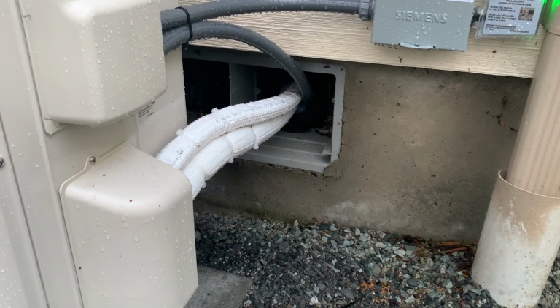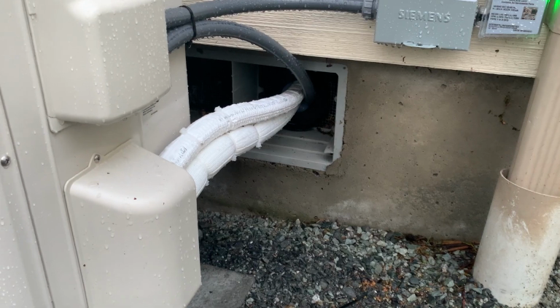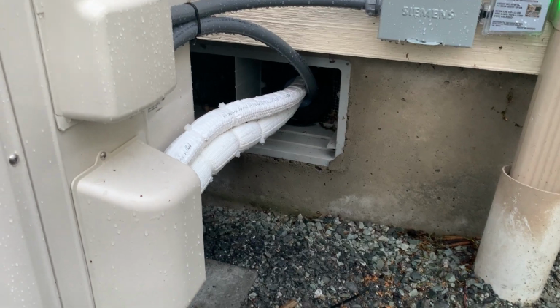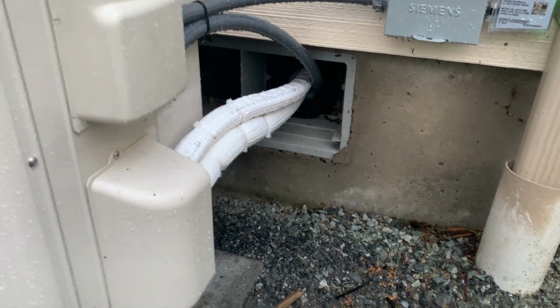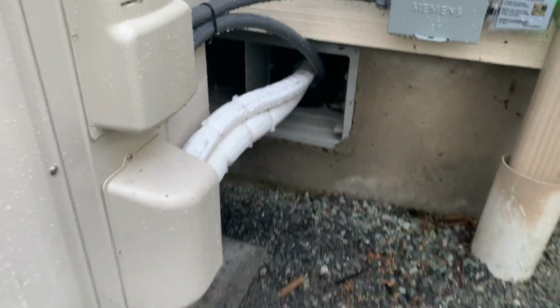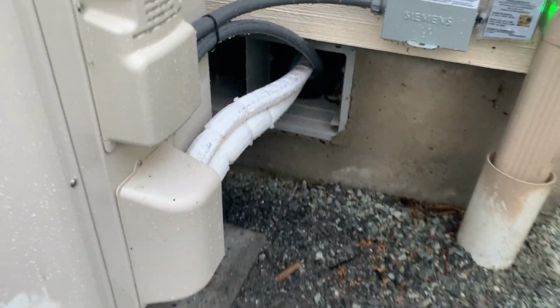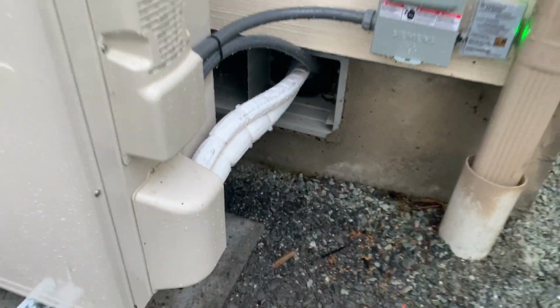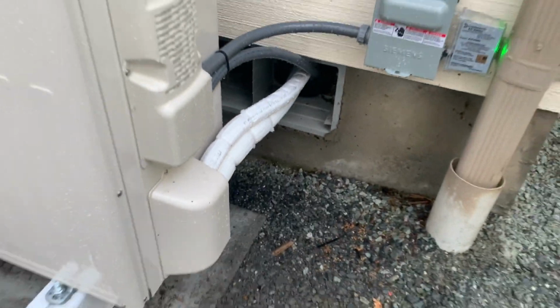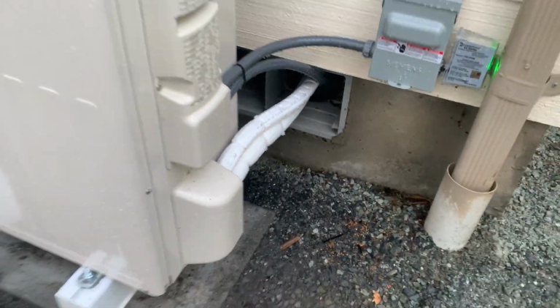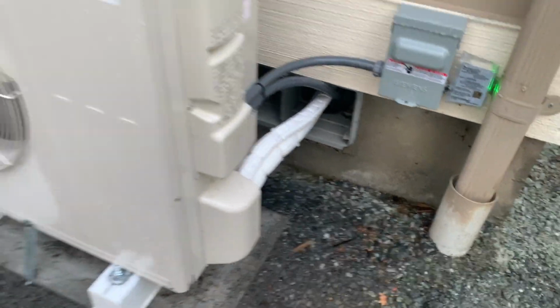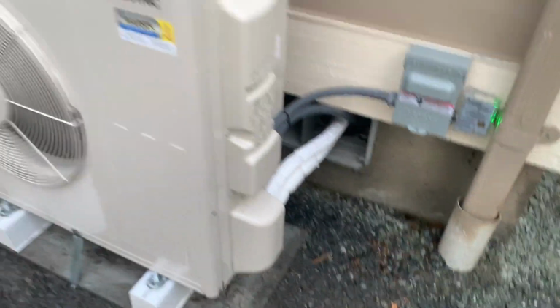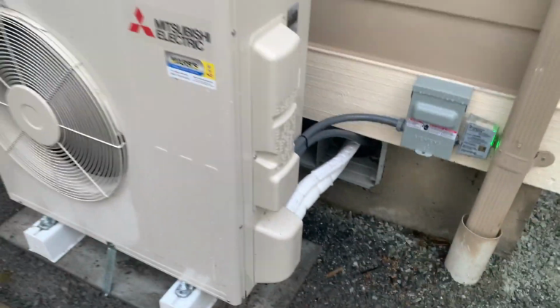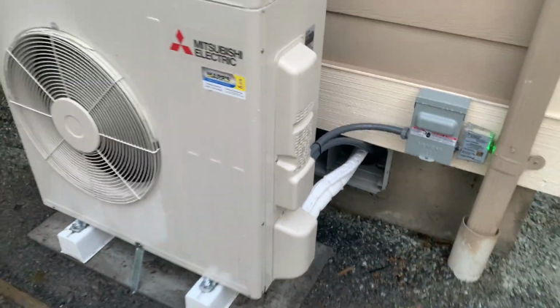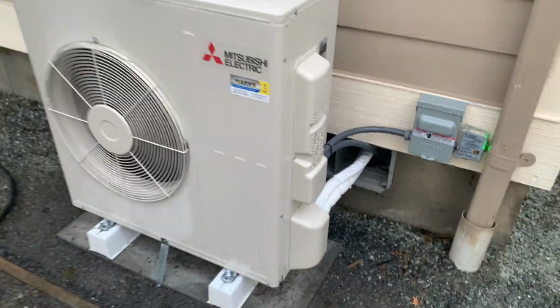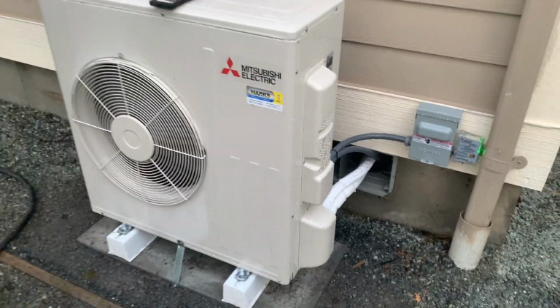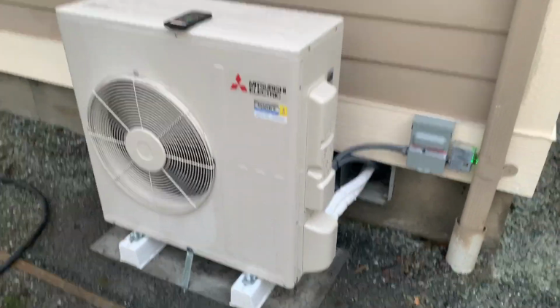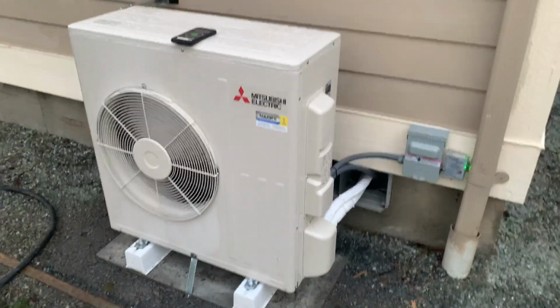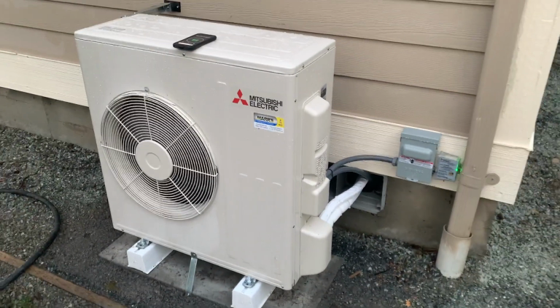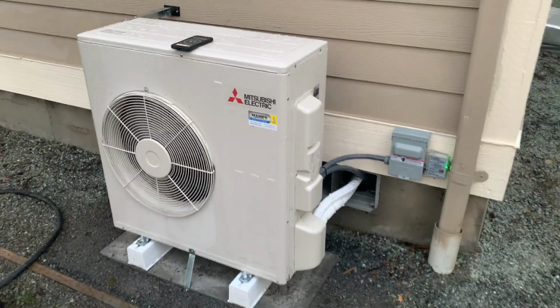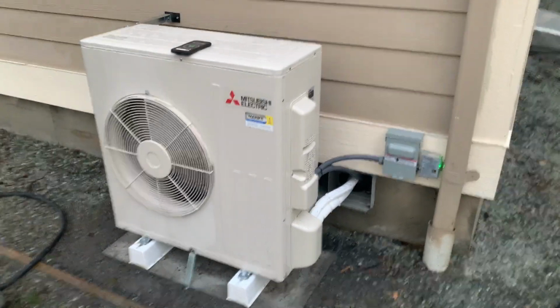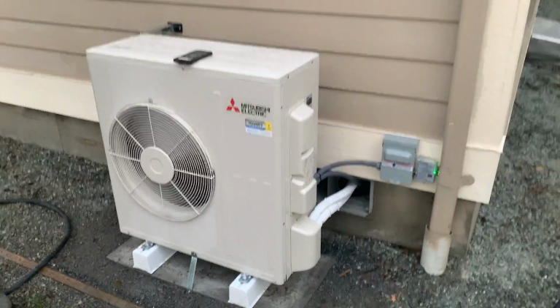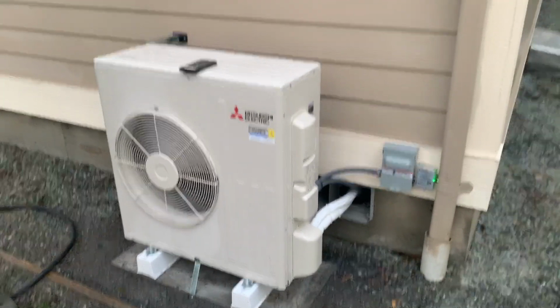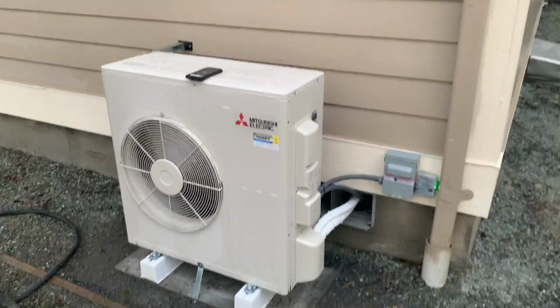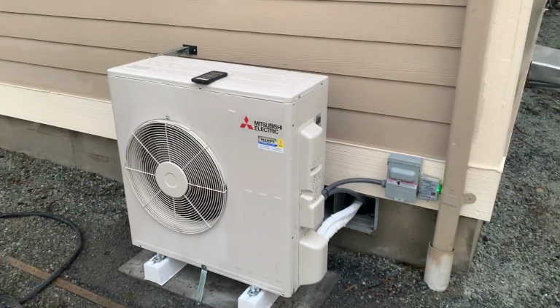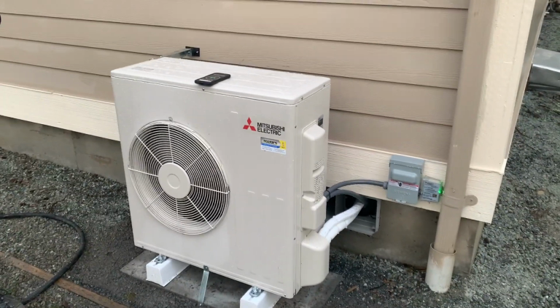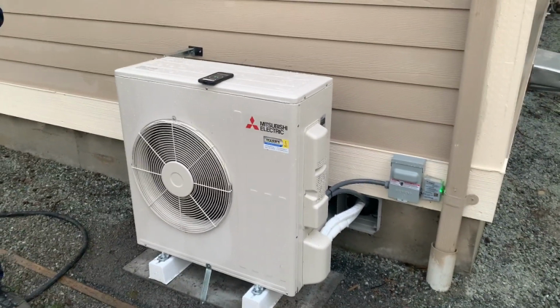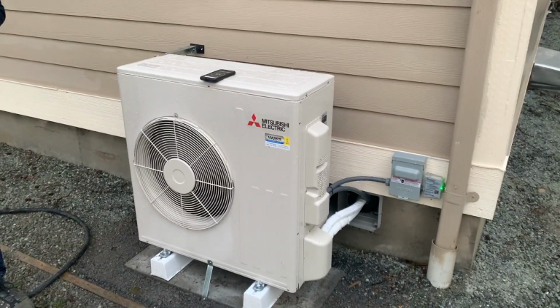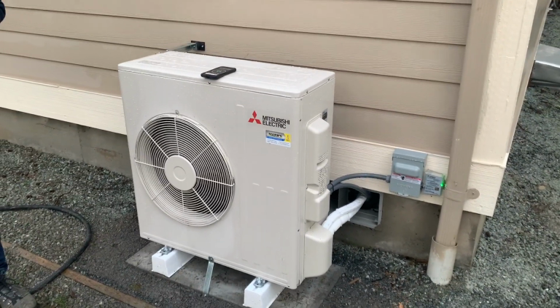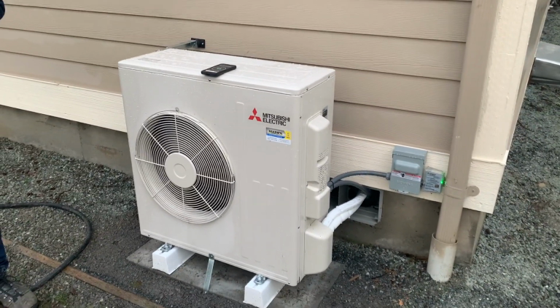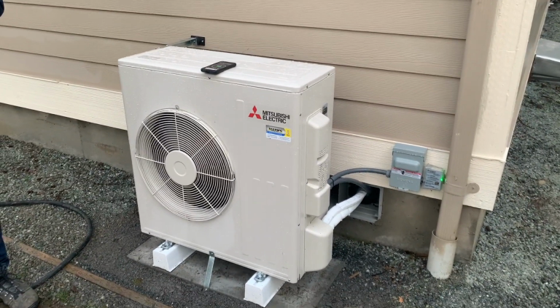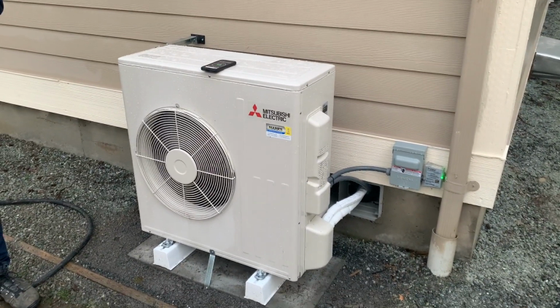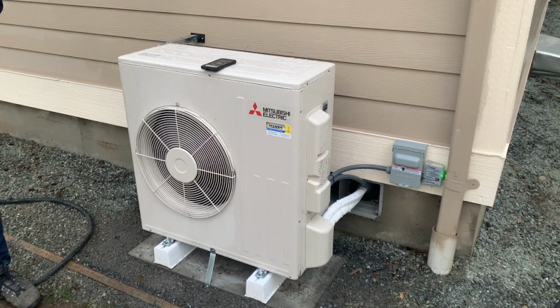Overall, a great install and a great unit.